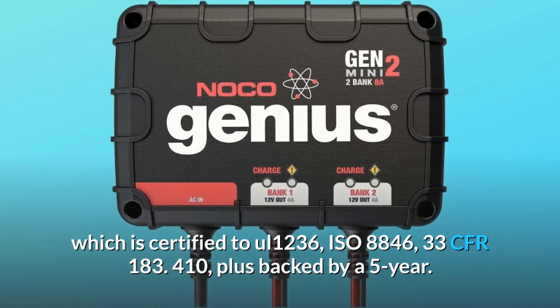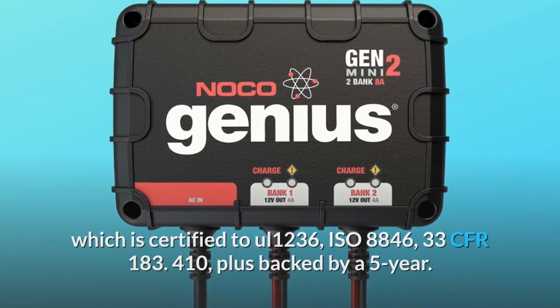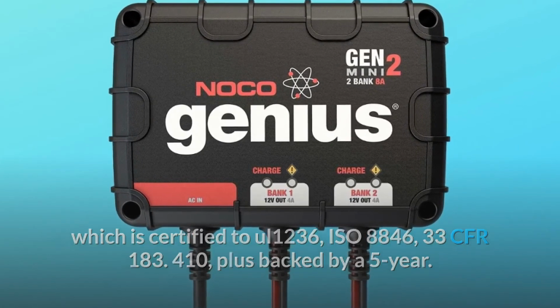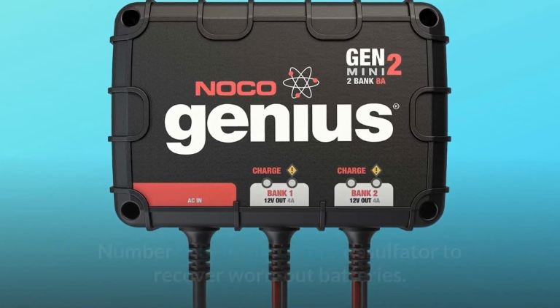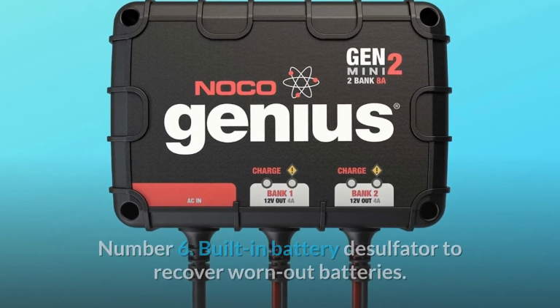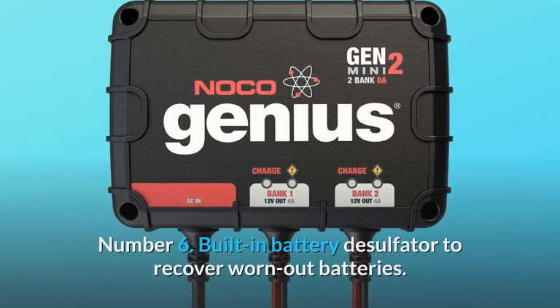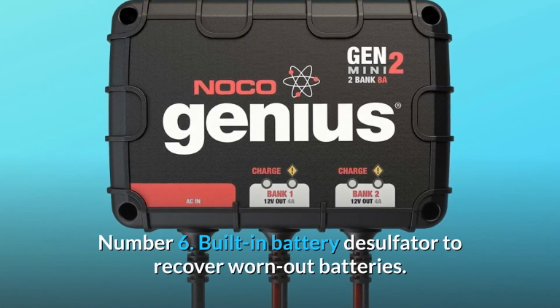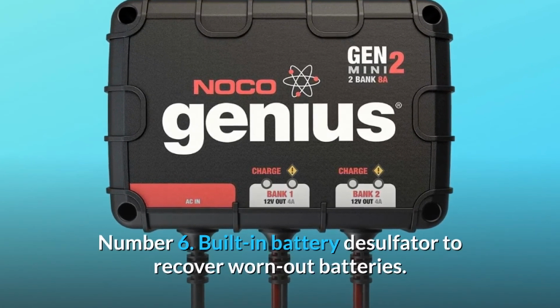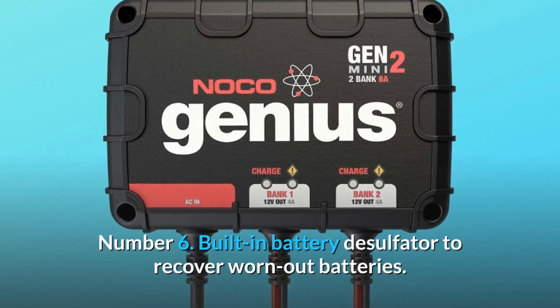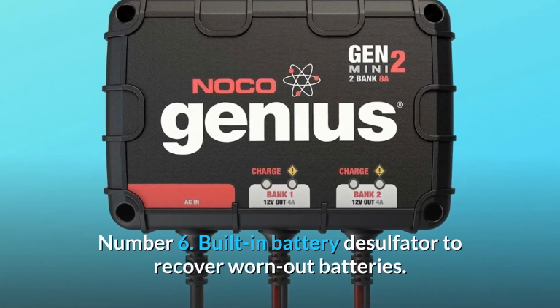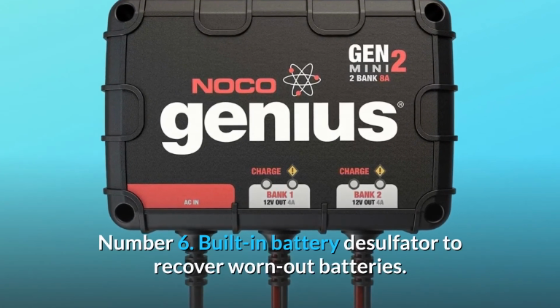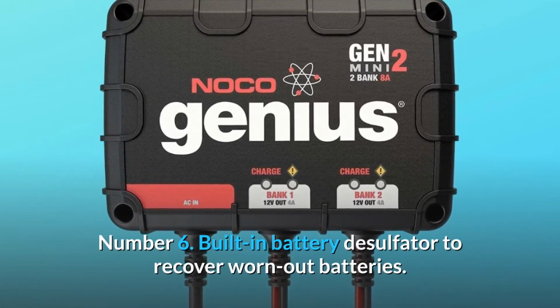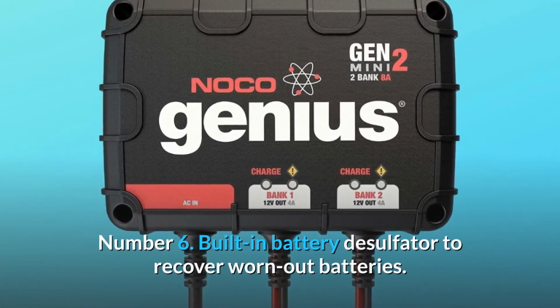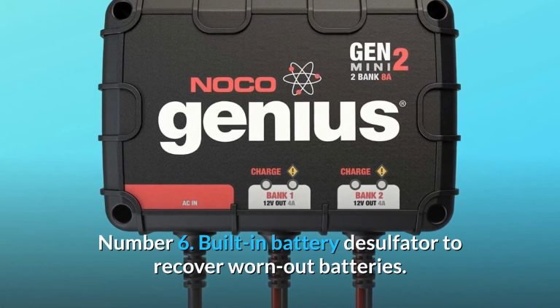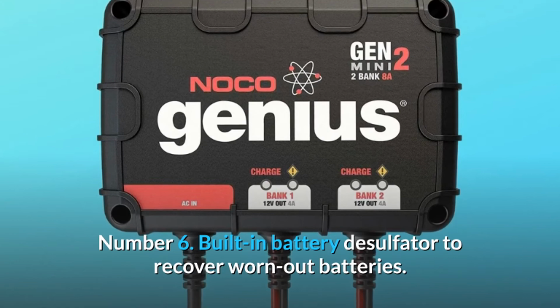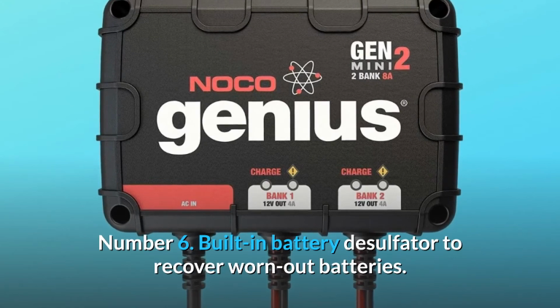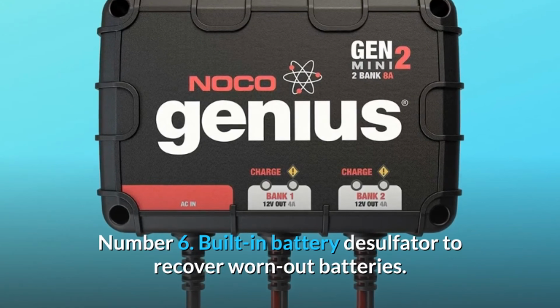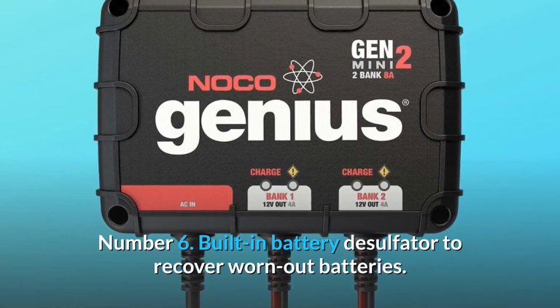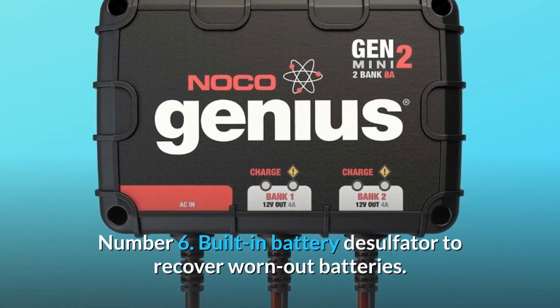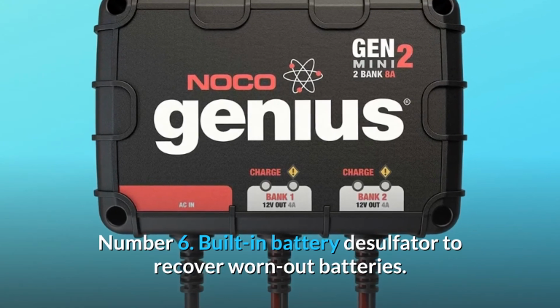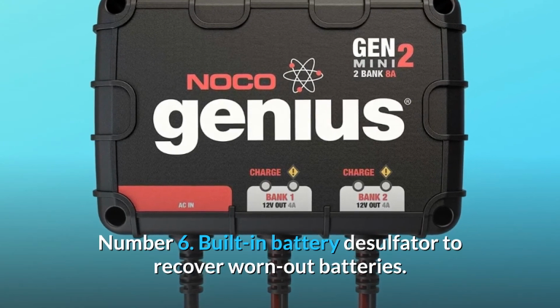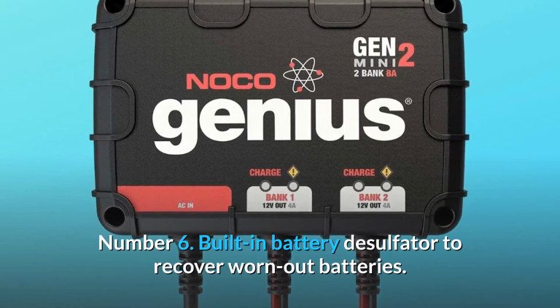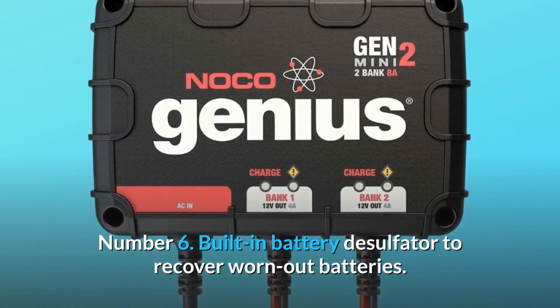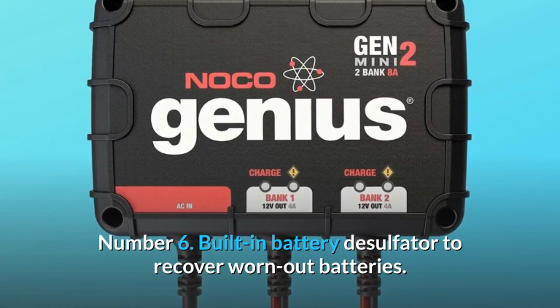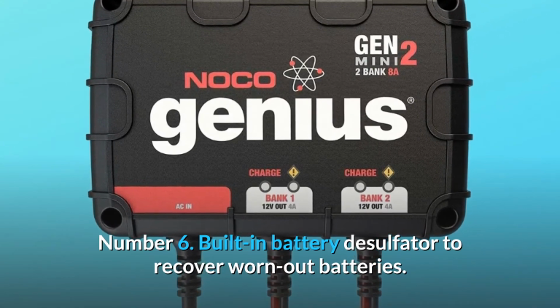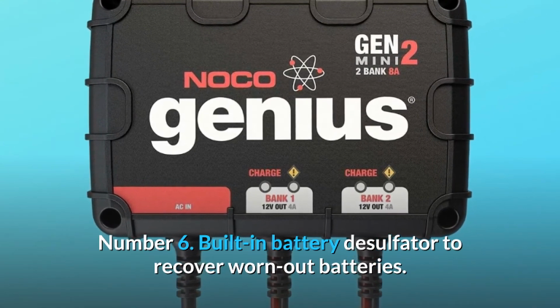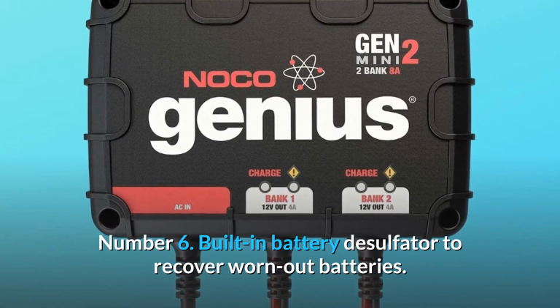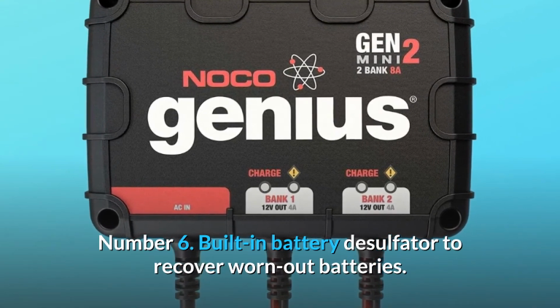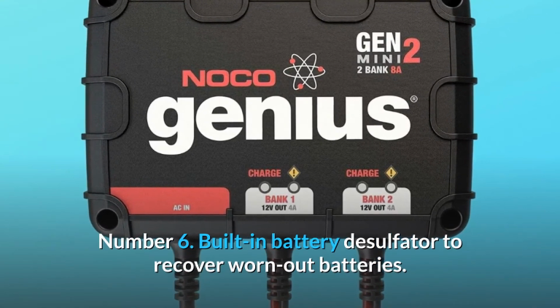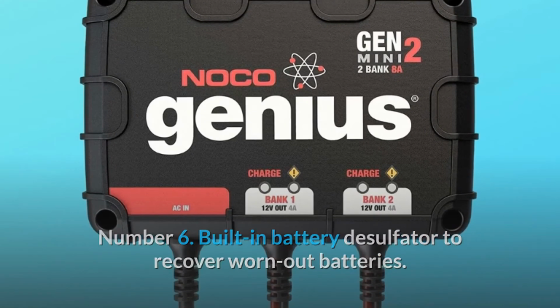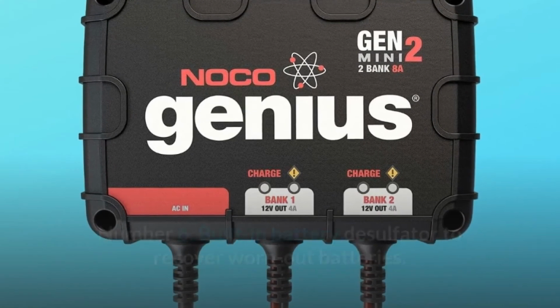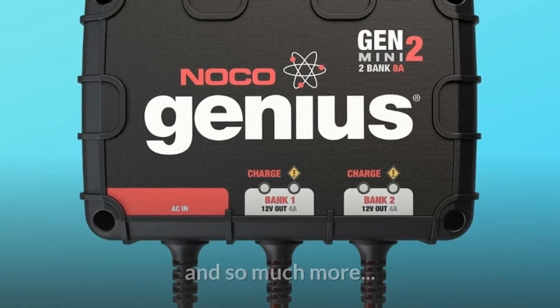Number 6: built-in battery desulfator to recover worn-out batteries. And so much more.